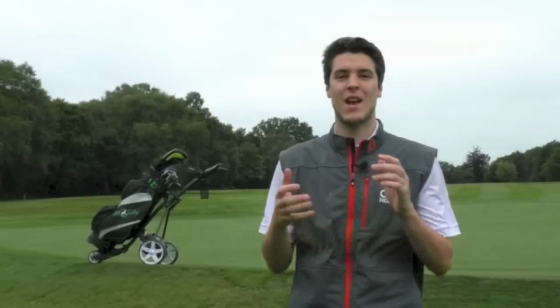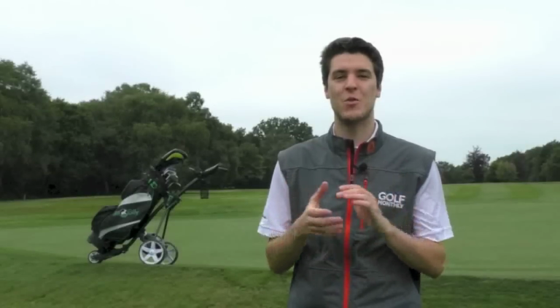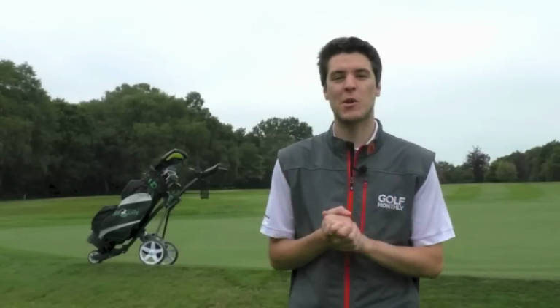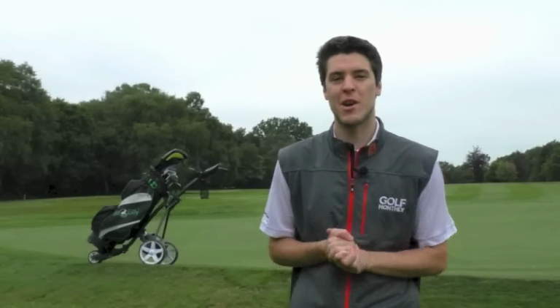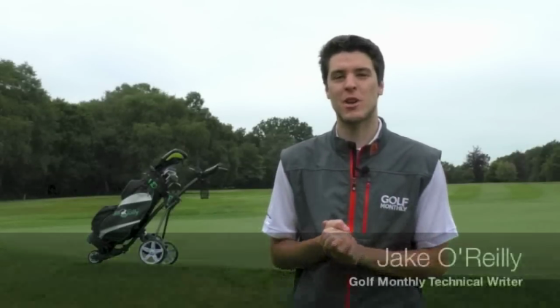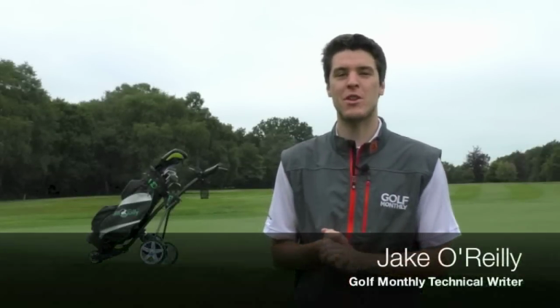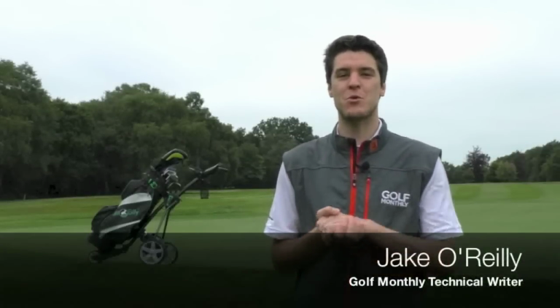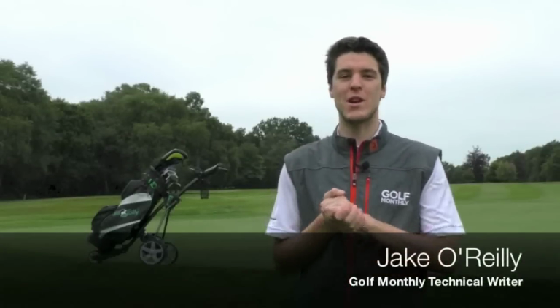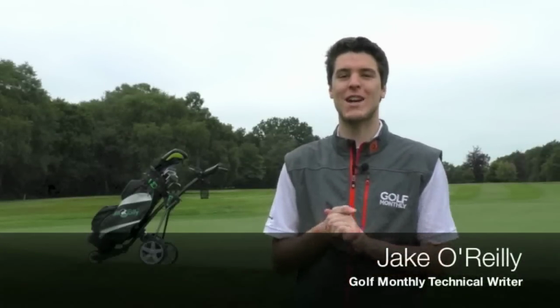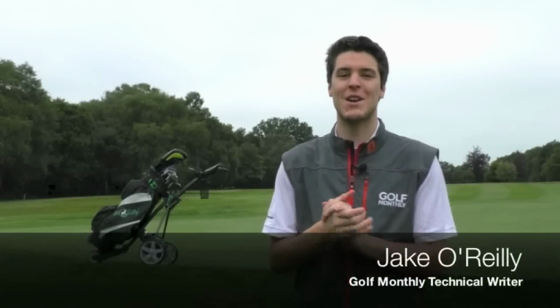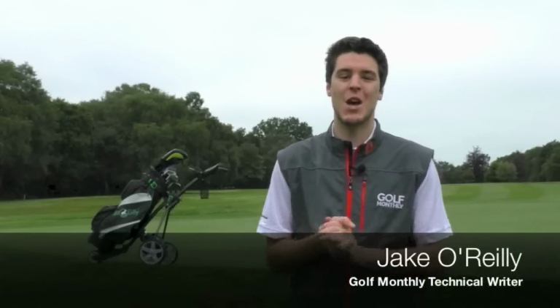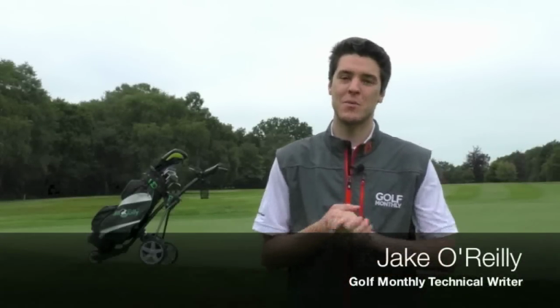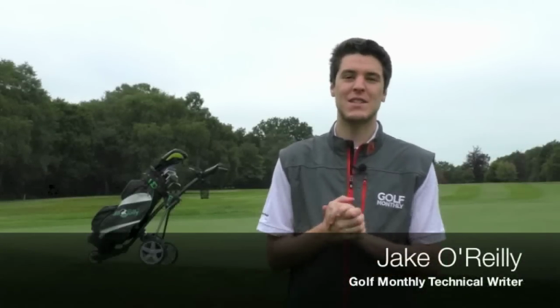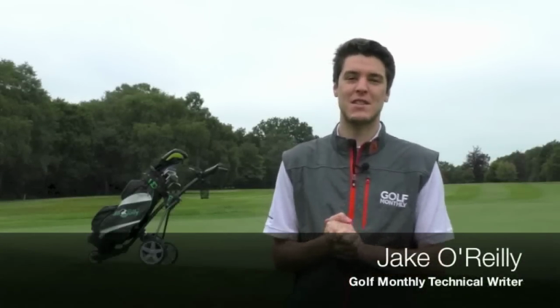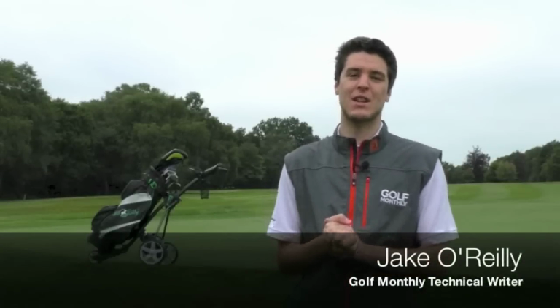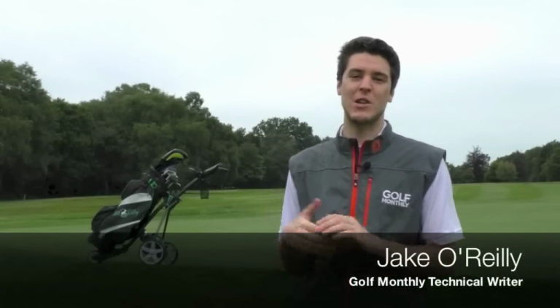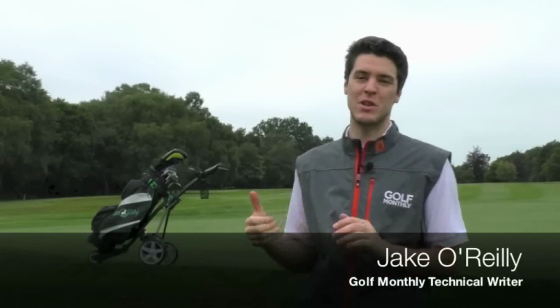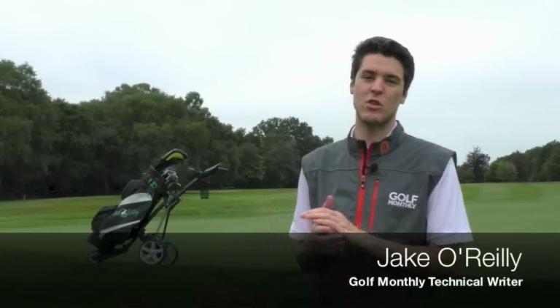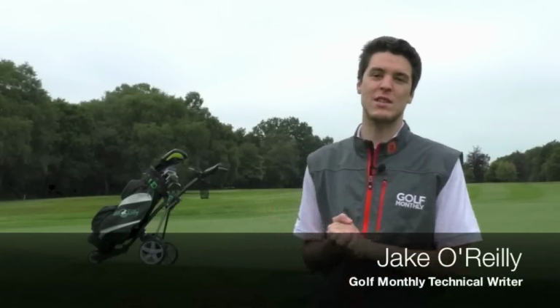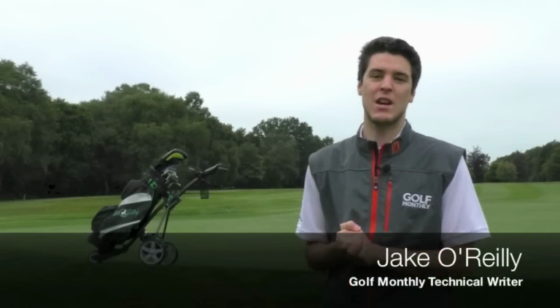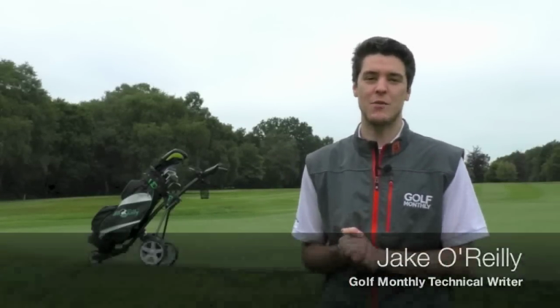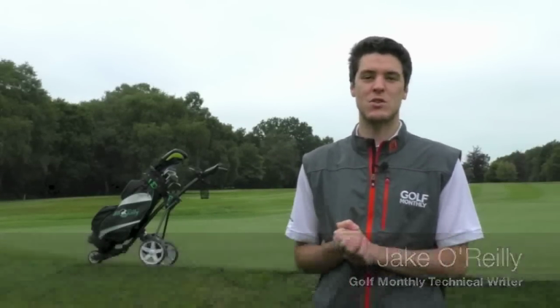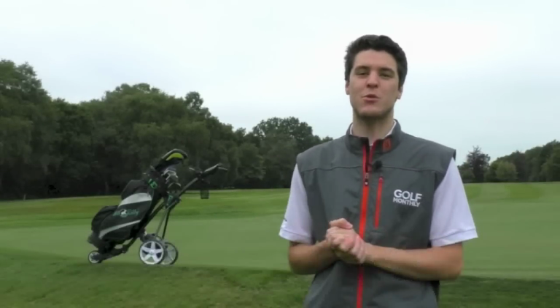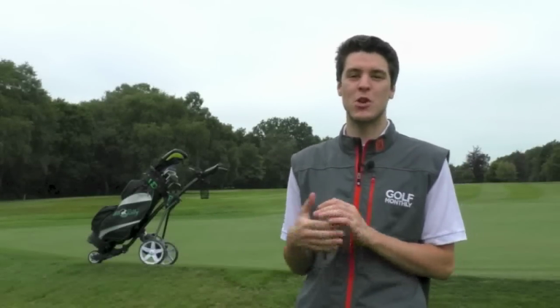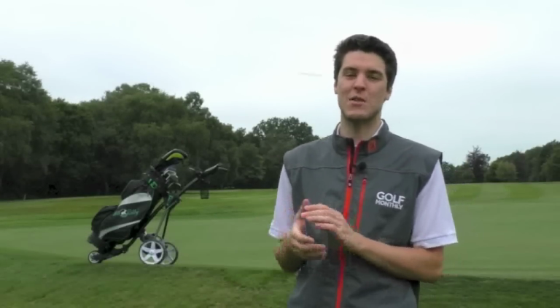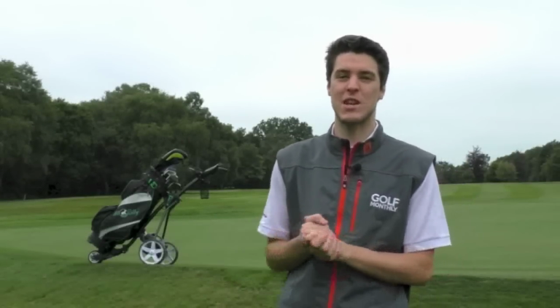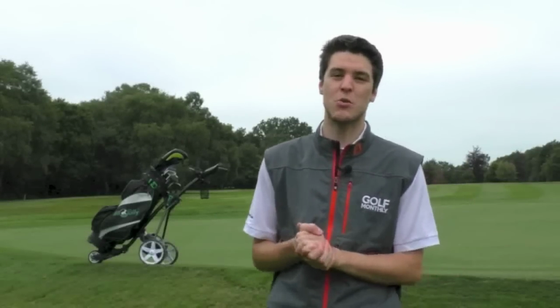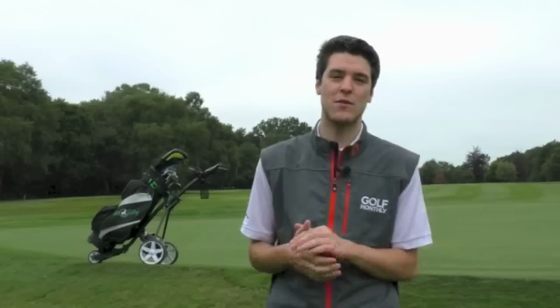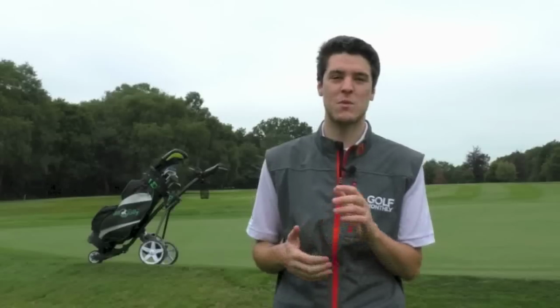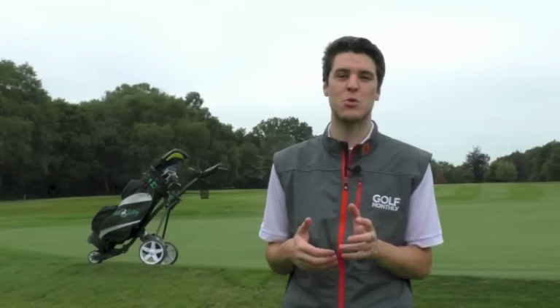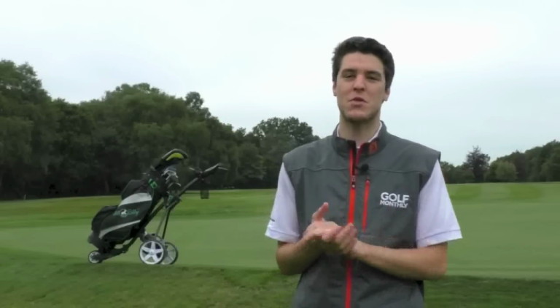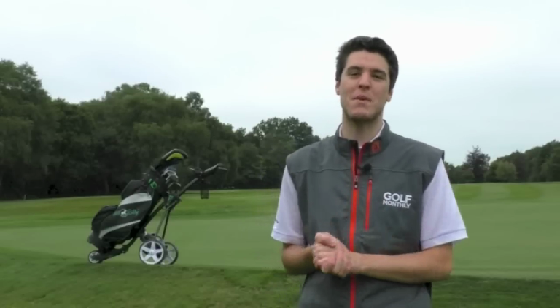Hello and welcome to my home club, the Neville here in Kent, where I'm today testing Hillbilly's trolleys. I've used them for a few rounds here so I thought I'd give you some thoughts and feedback.